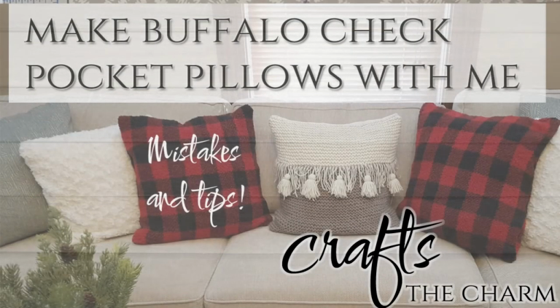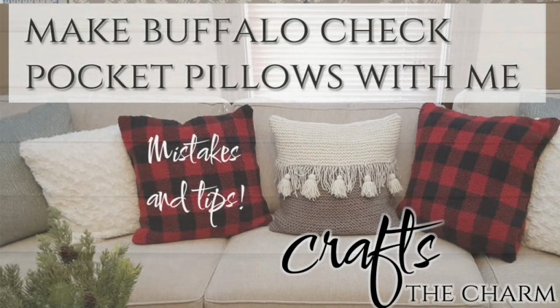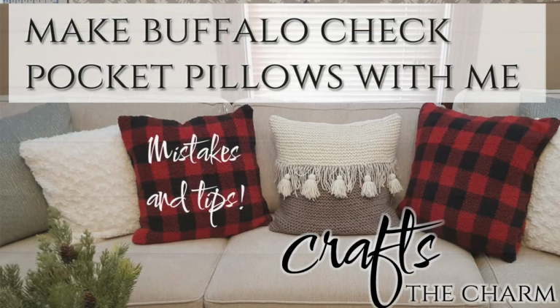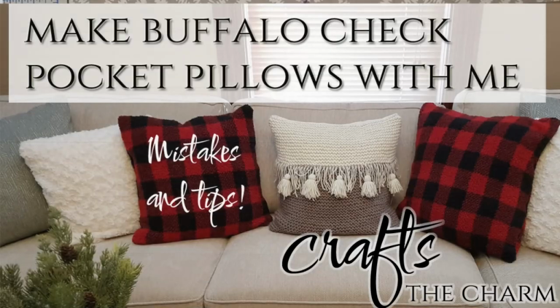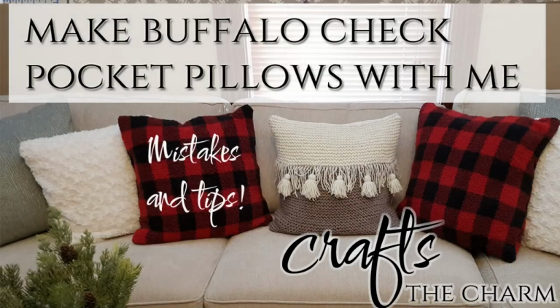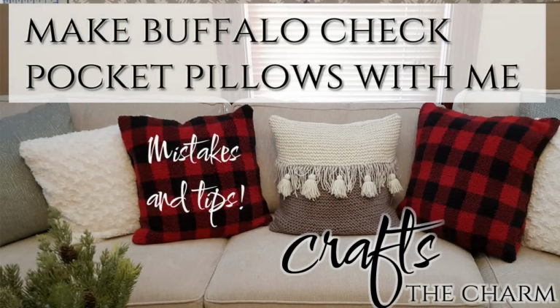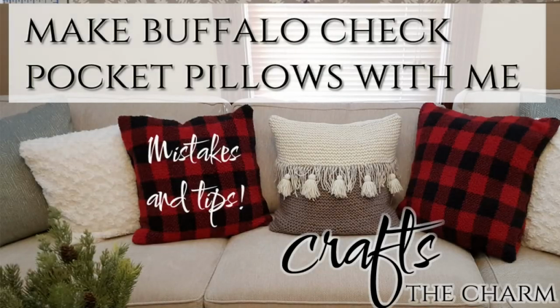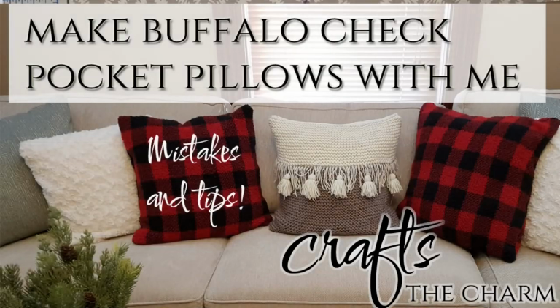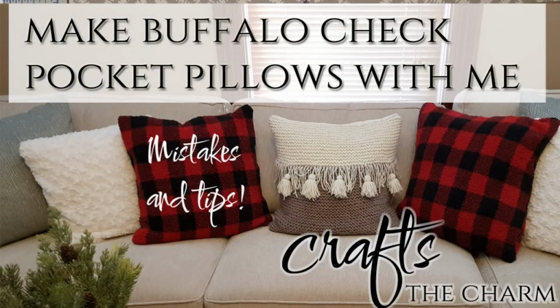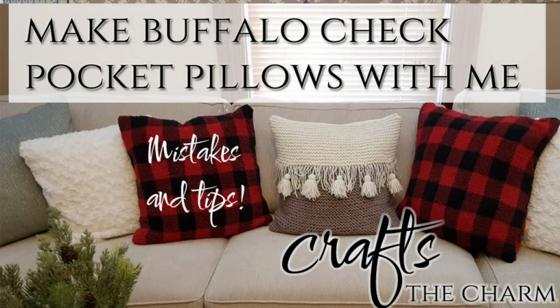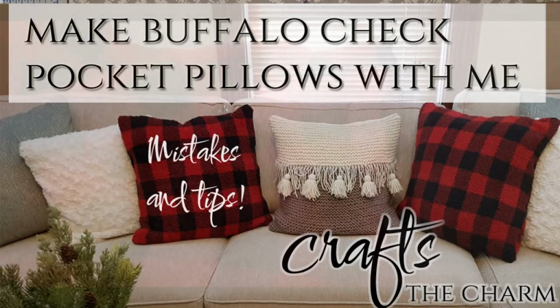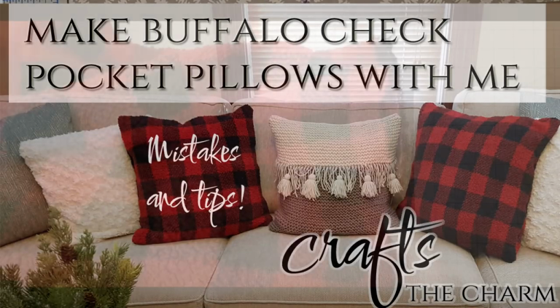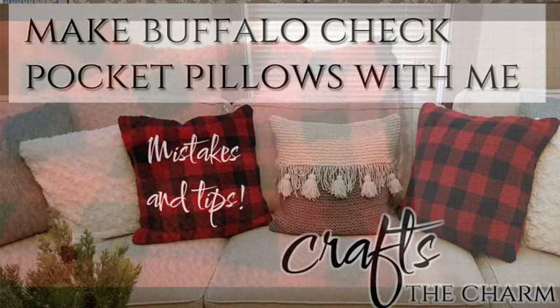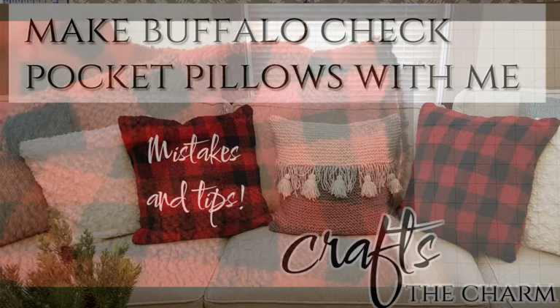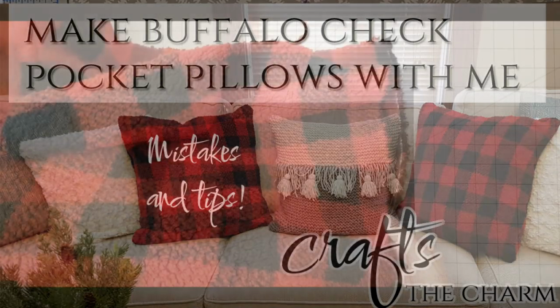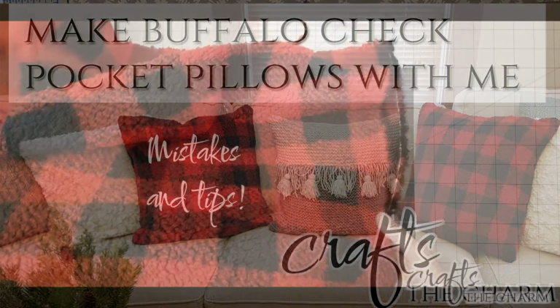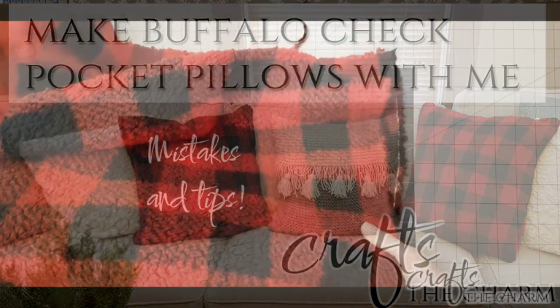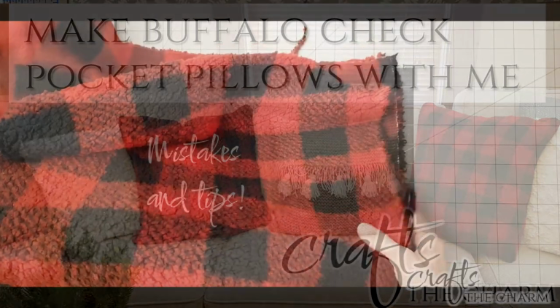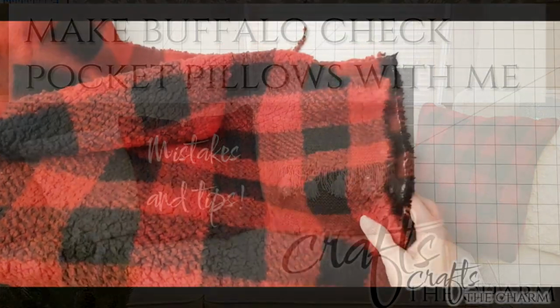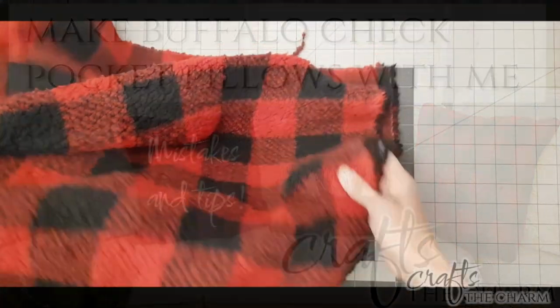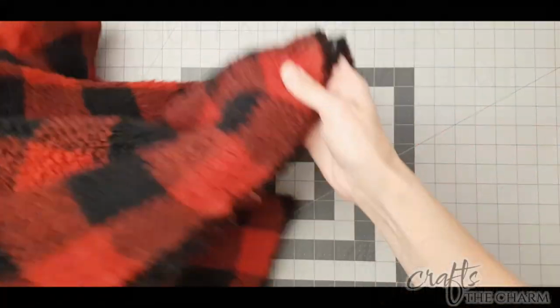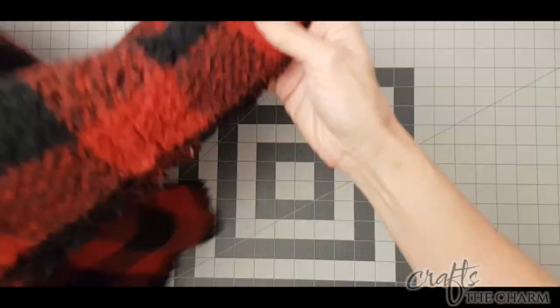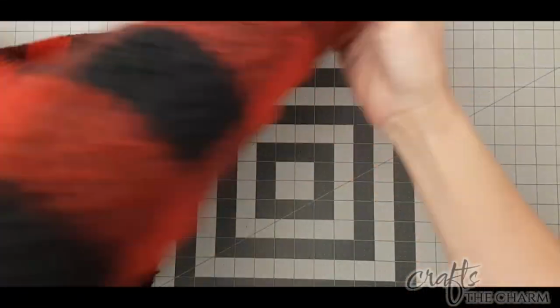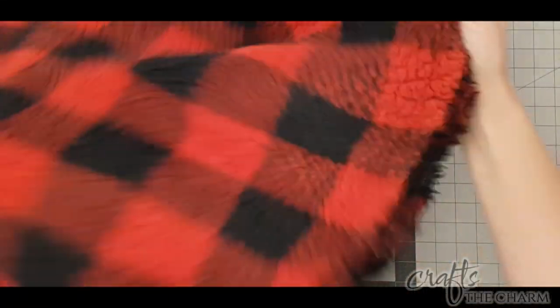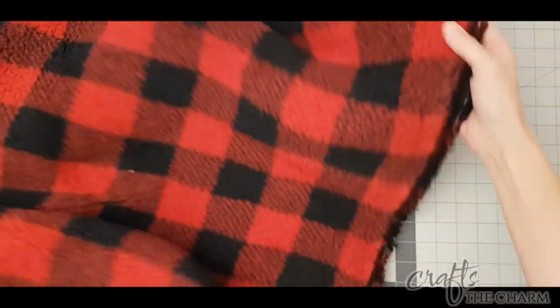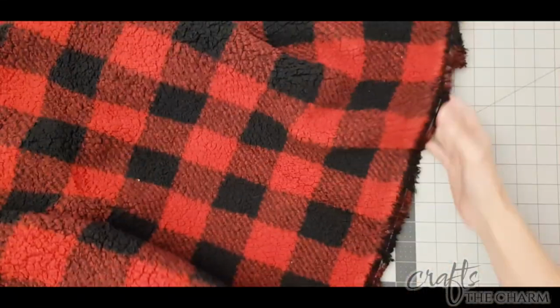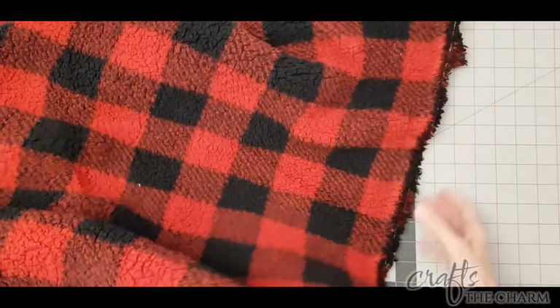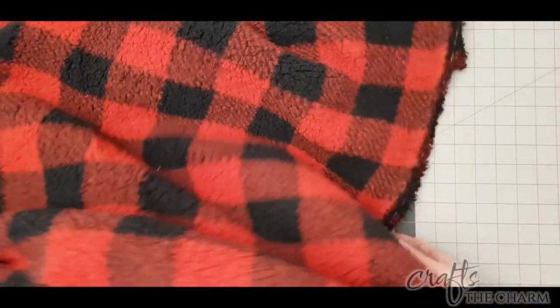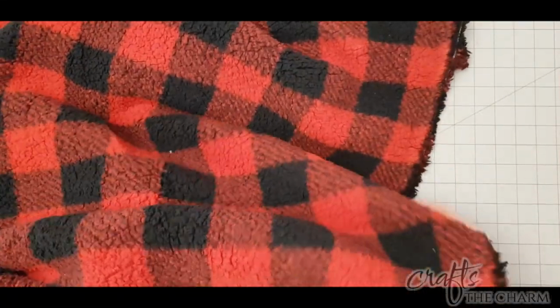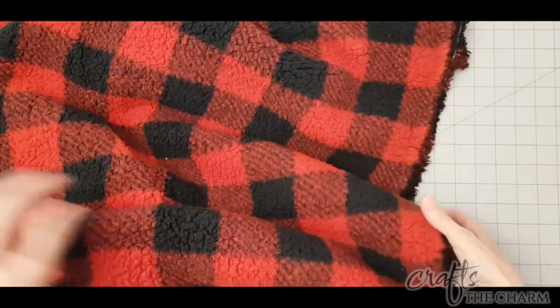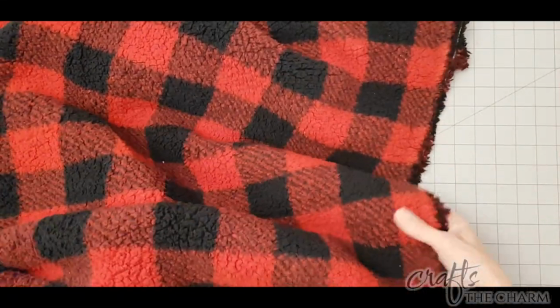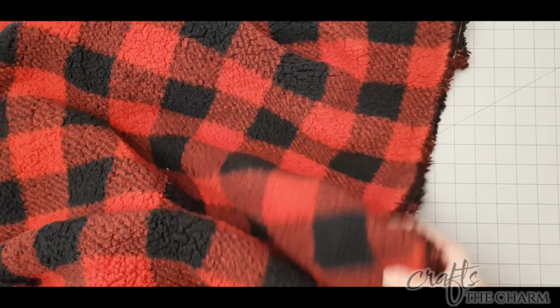Hi, this is Maggie from Crafts the Charm. Welcome to my channel. Today I'm going to be making pocket pillows.